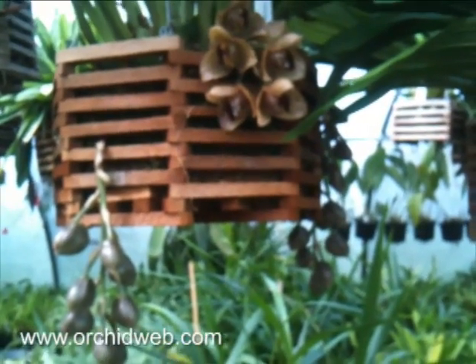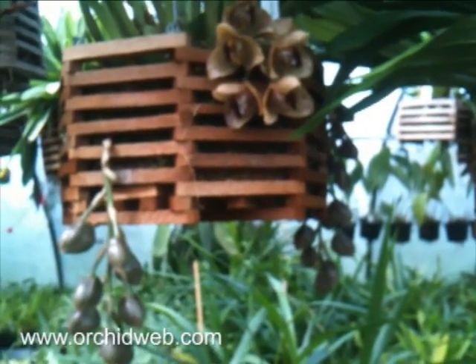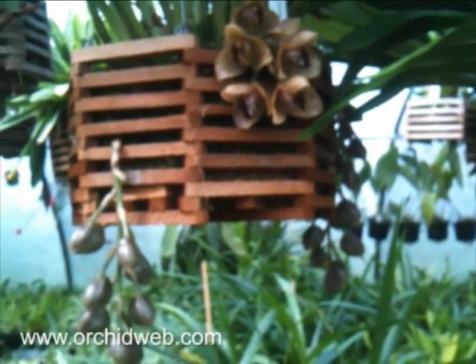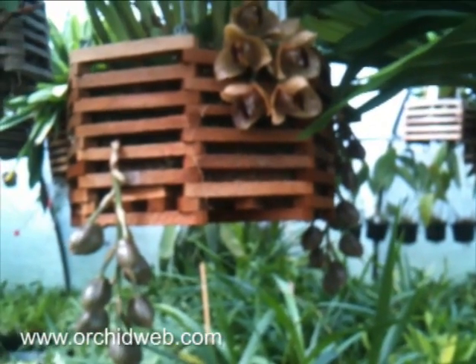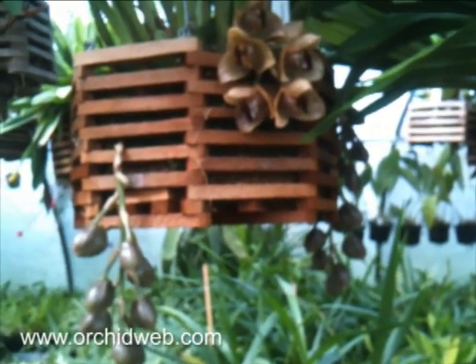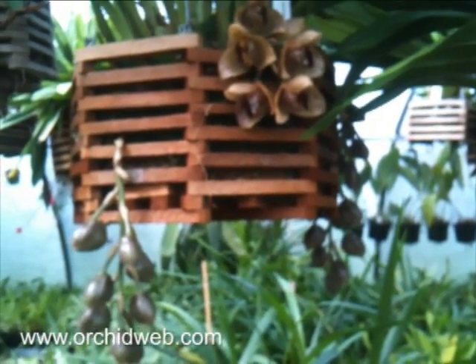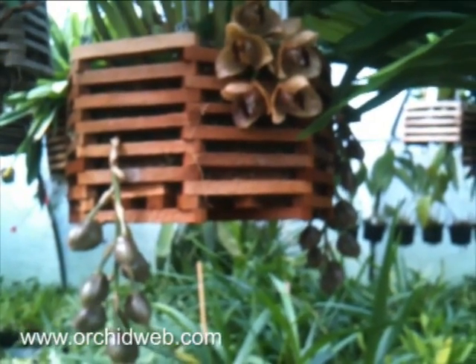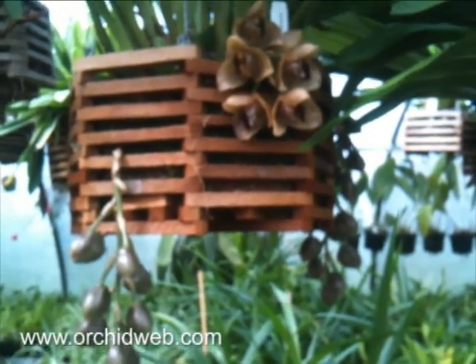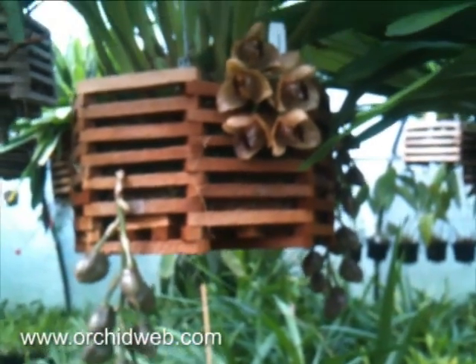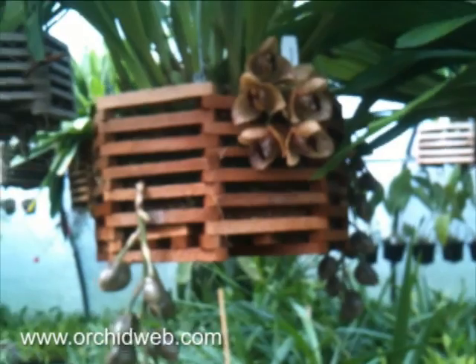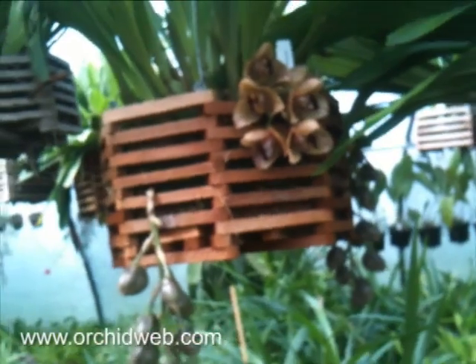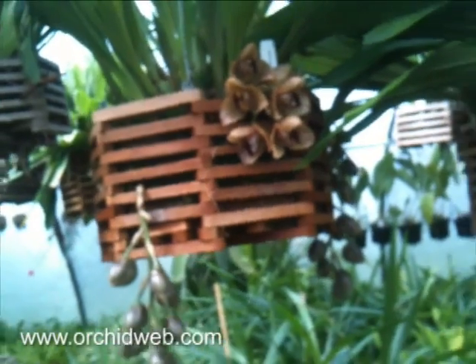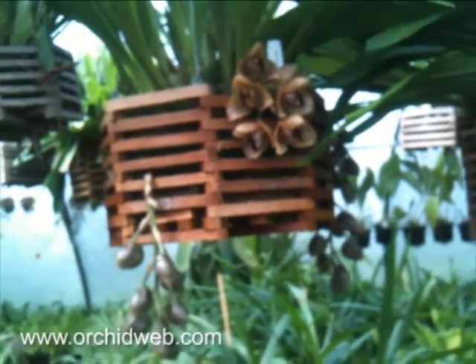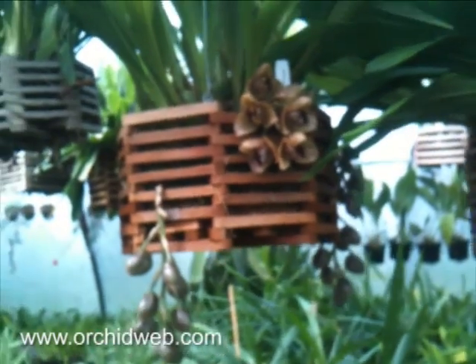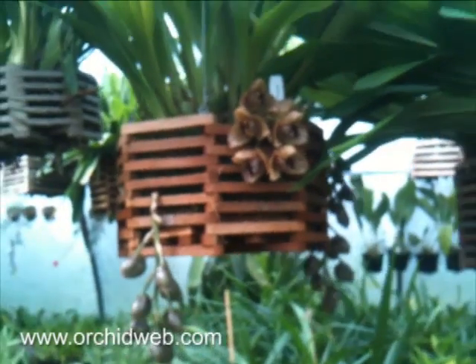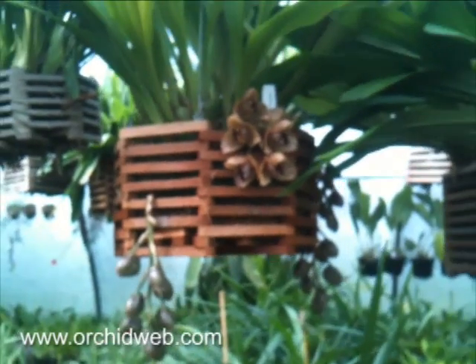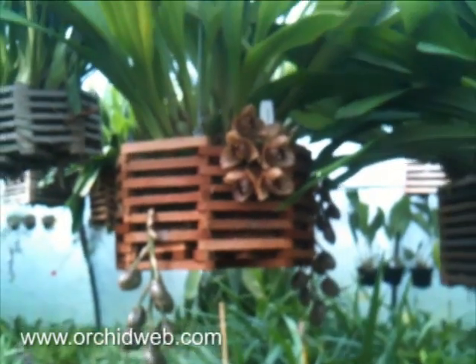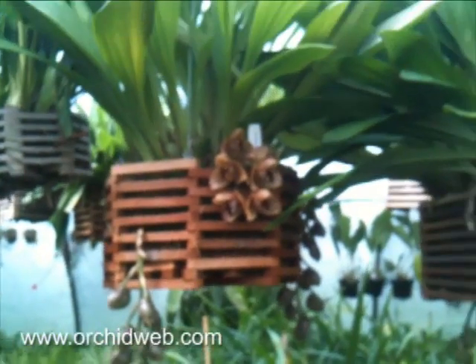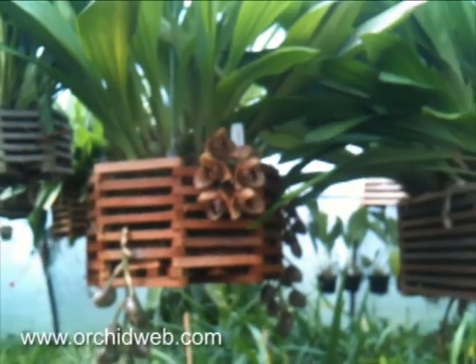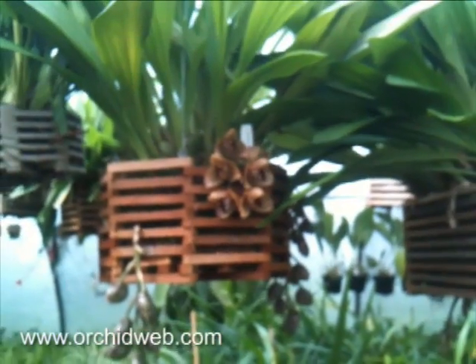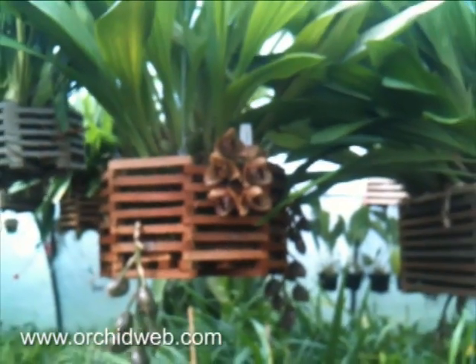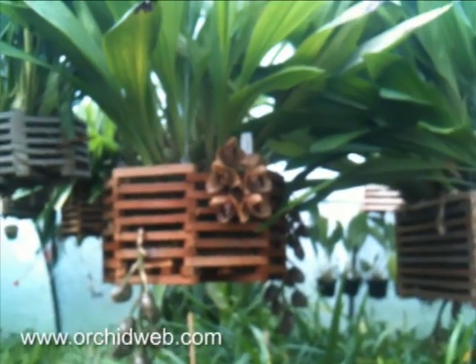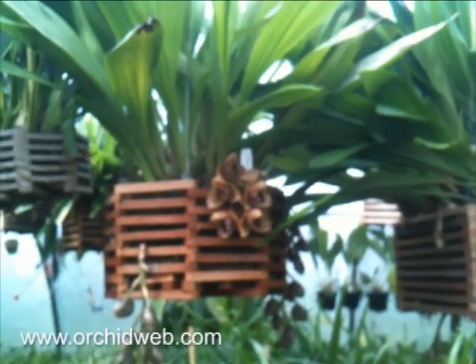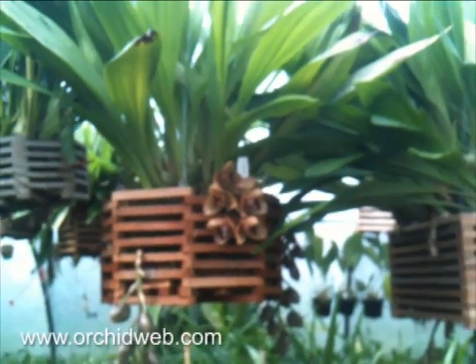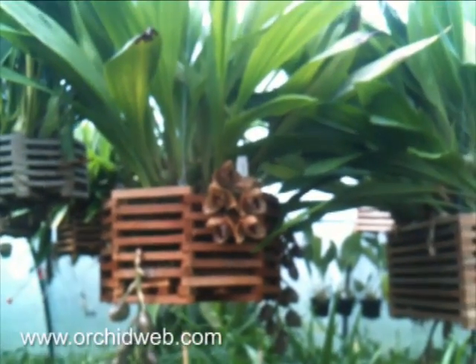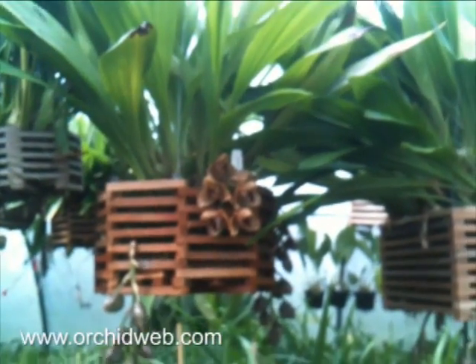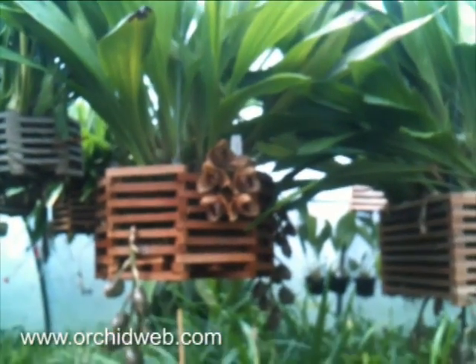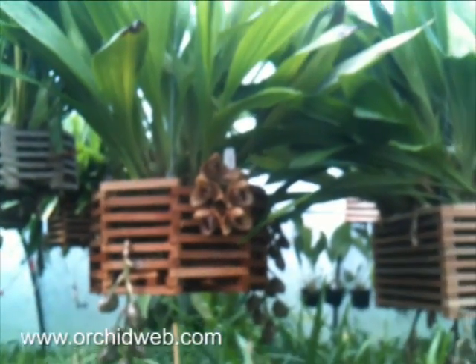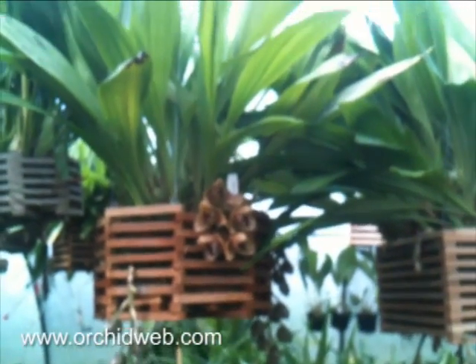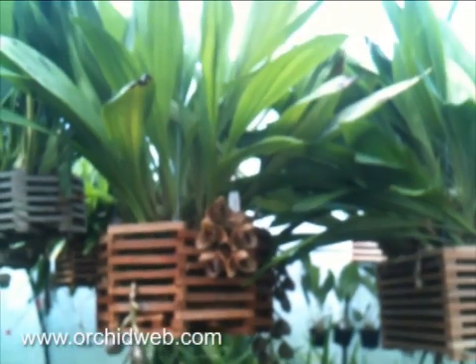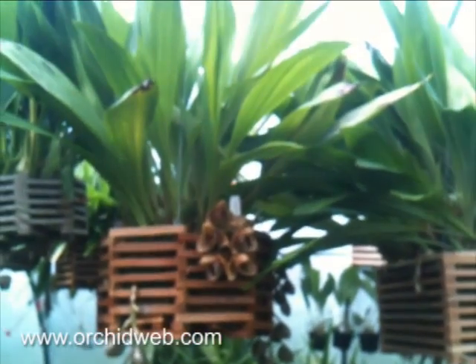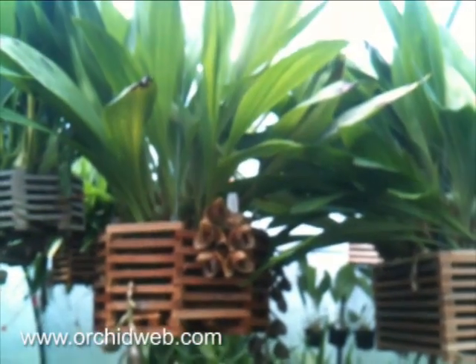It can bloom more than once a year. The plant, as you can see, does get quite large eventually.